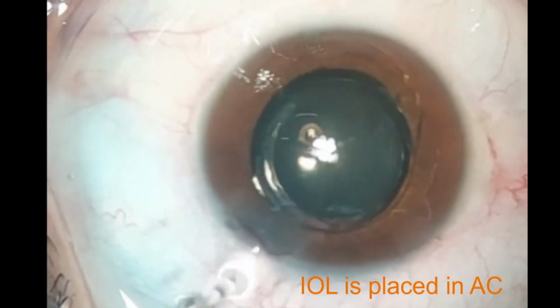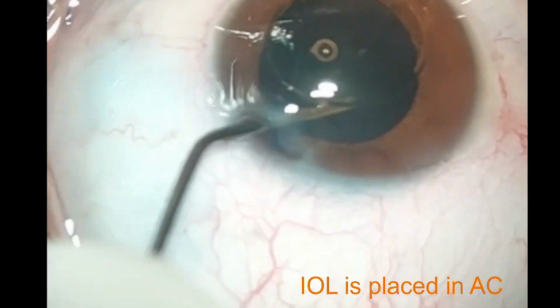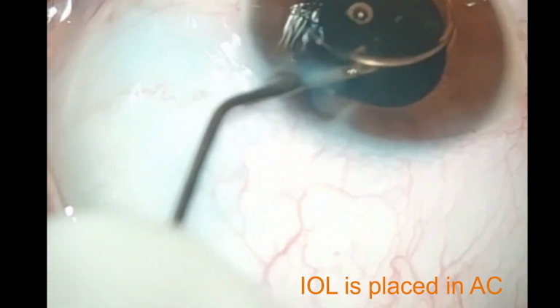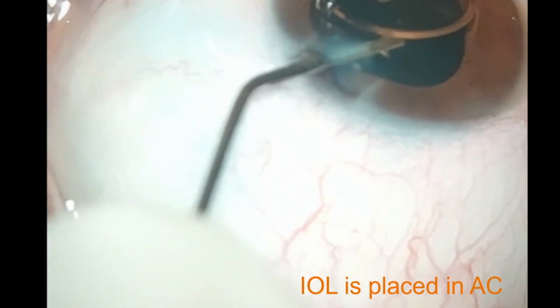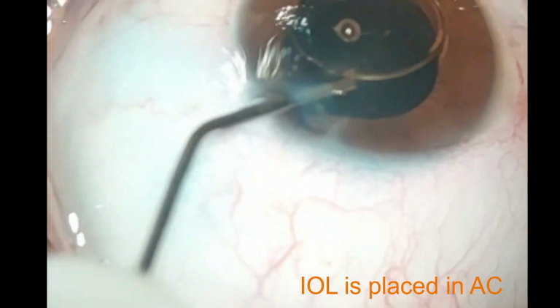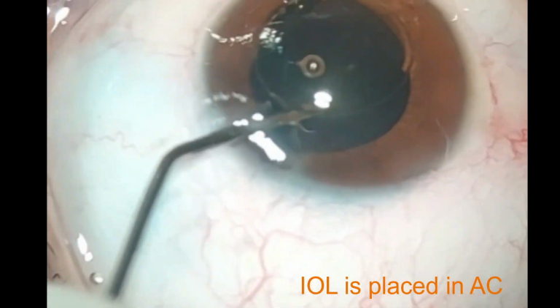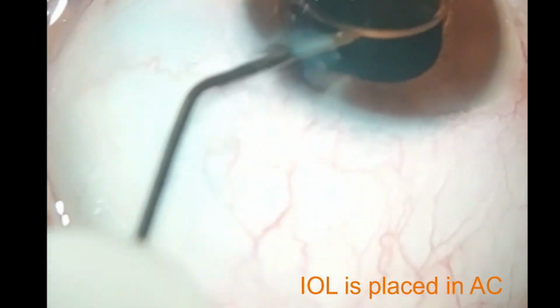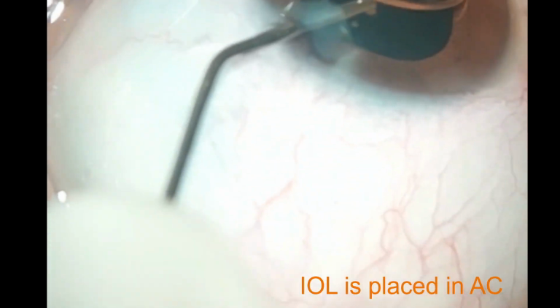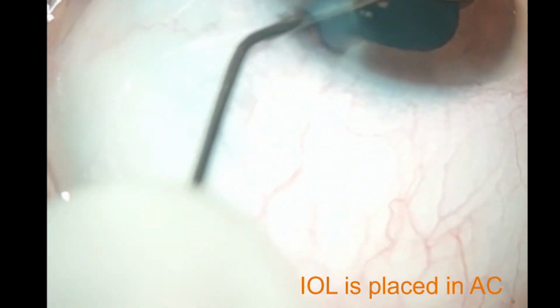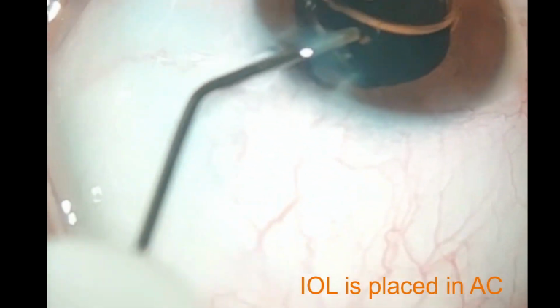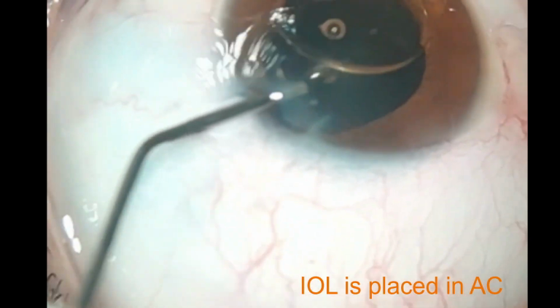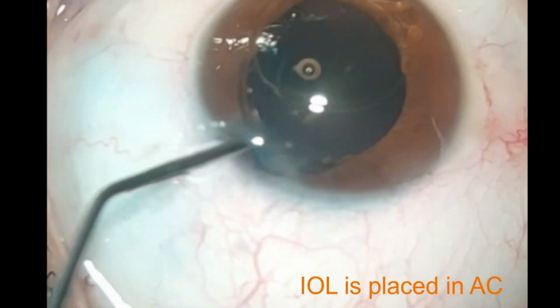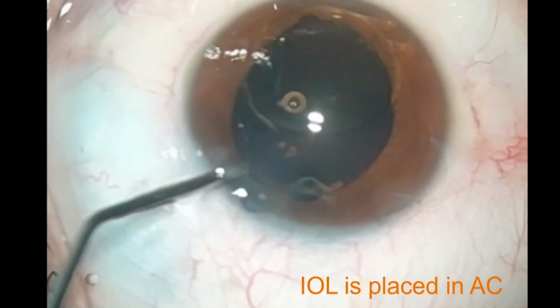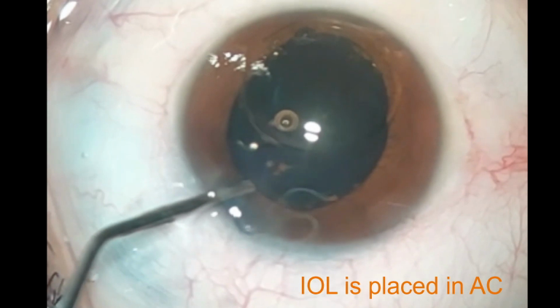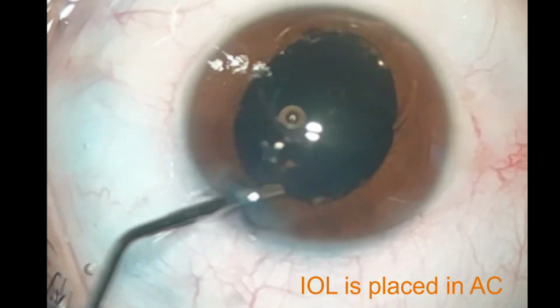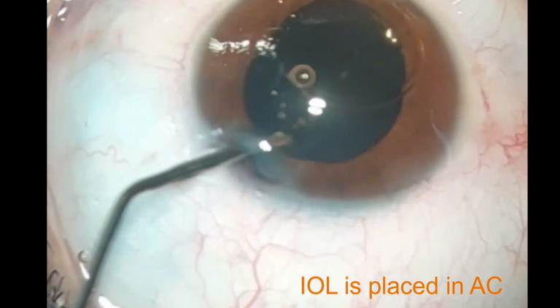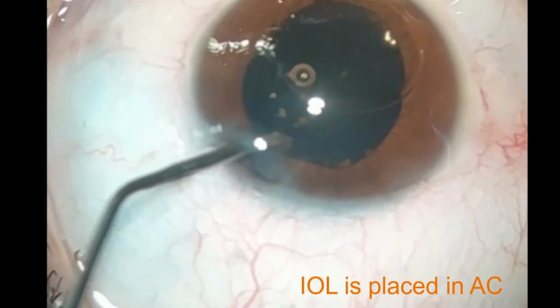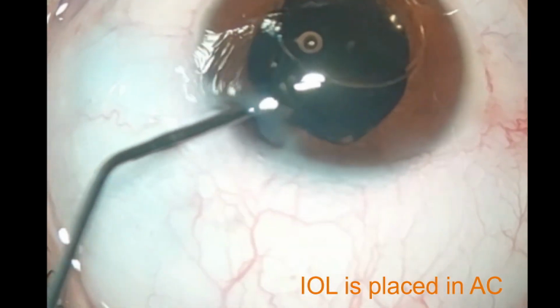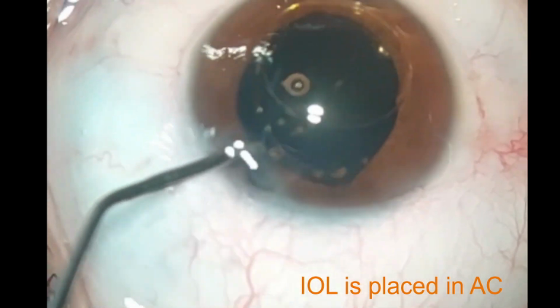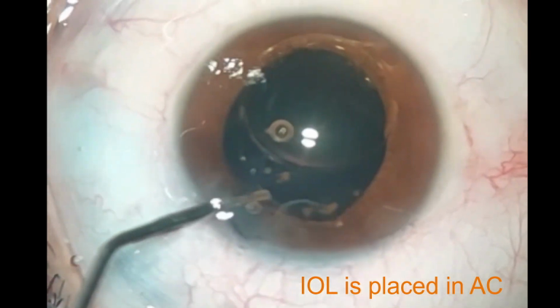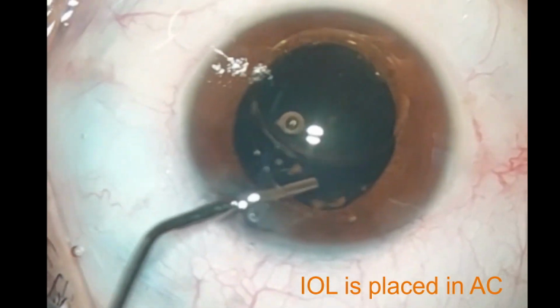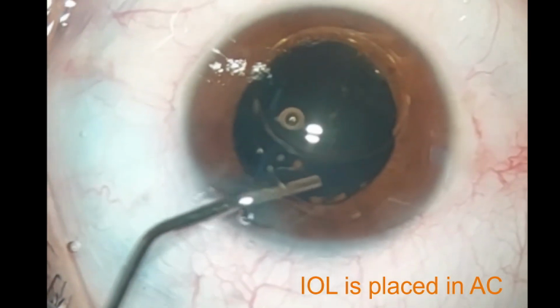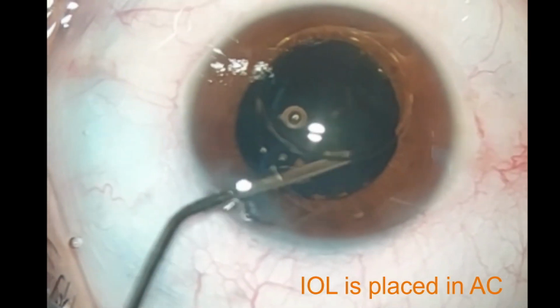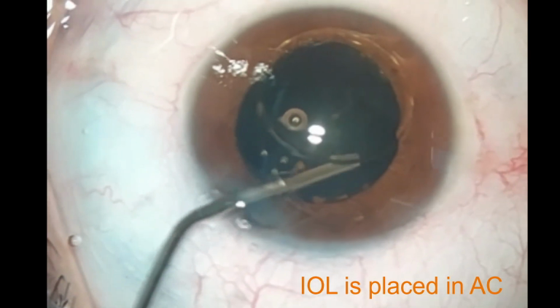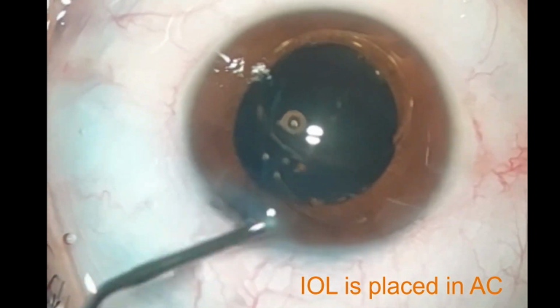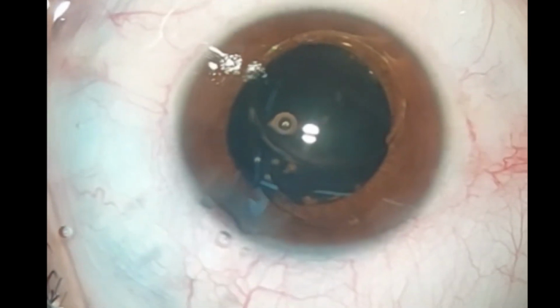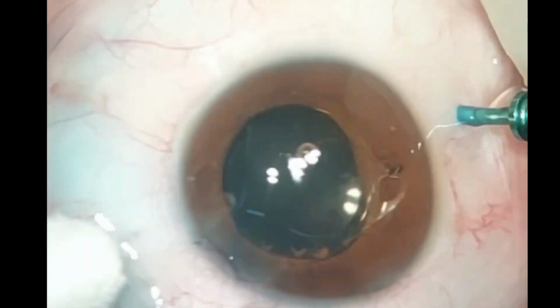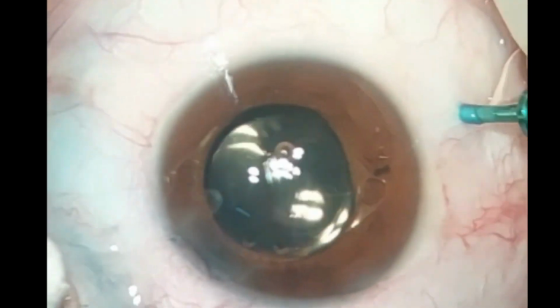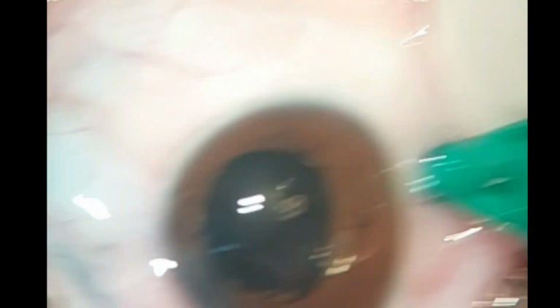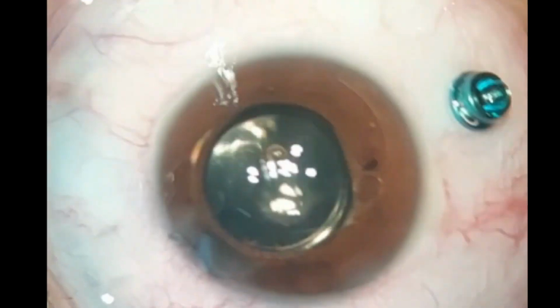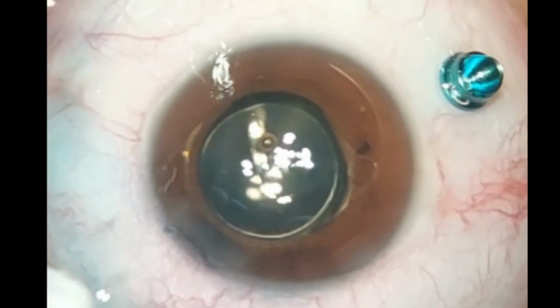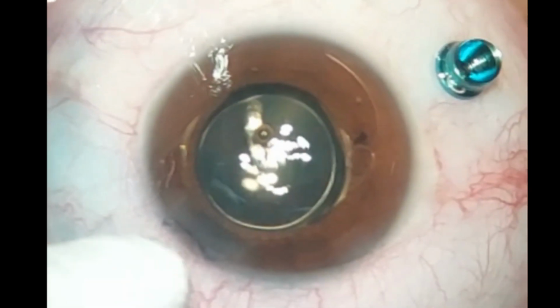The single-piece intraocular lens was then placed above the iris, and trocars were inserted to perform the planned vitrectomy.